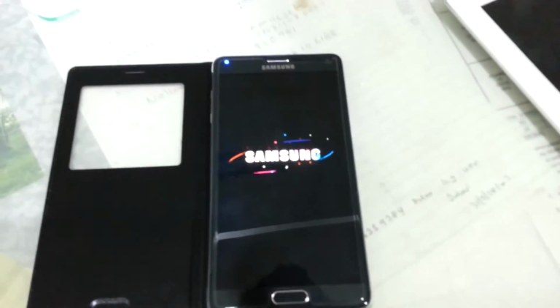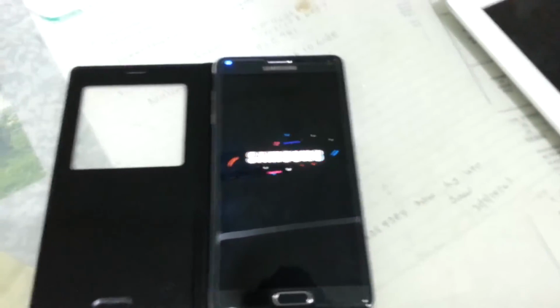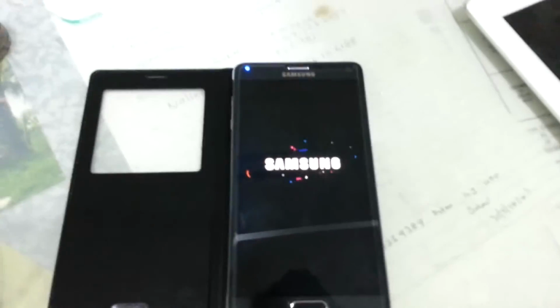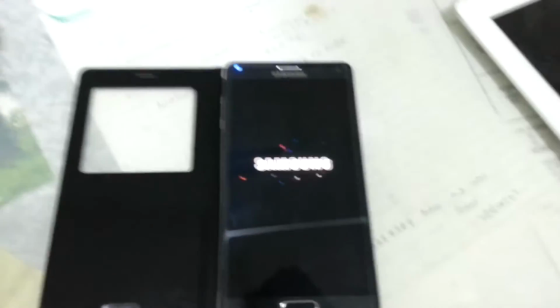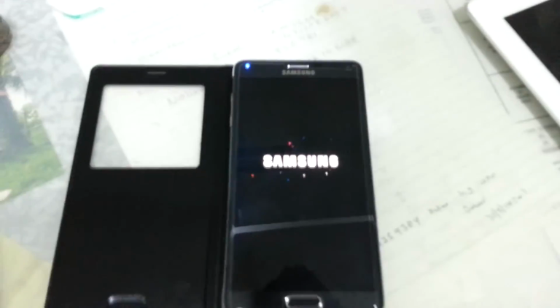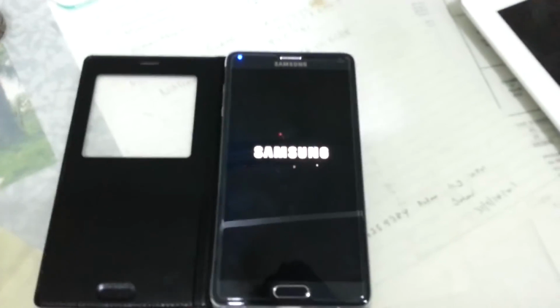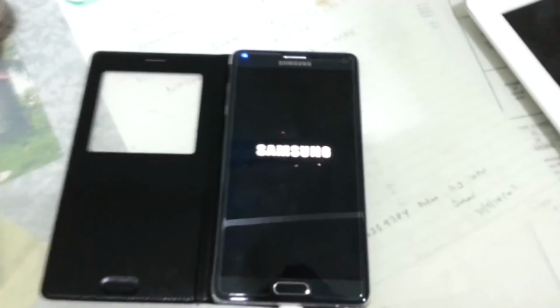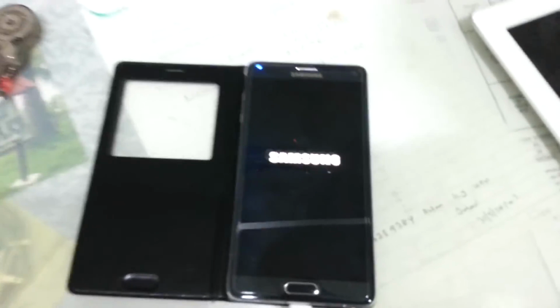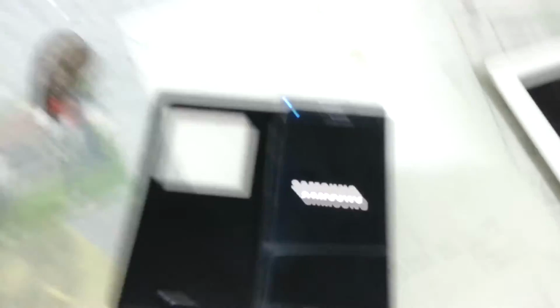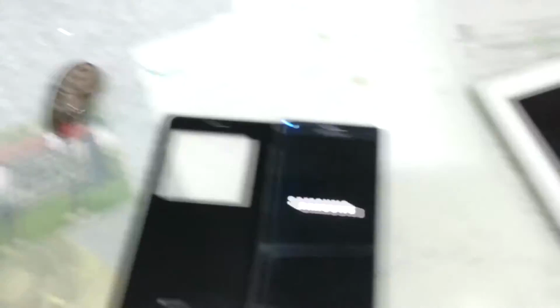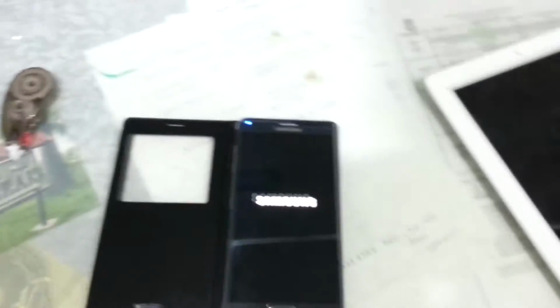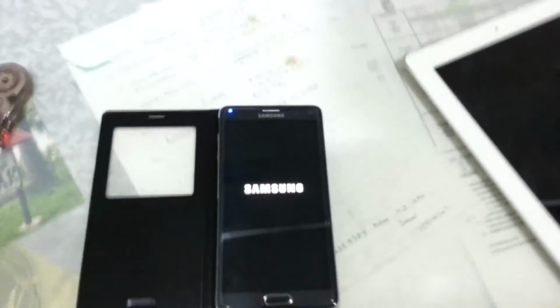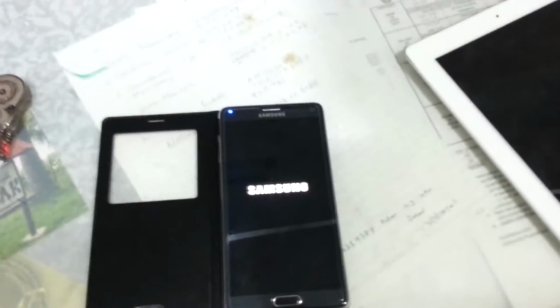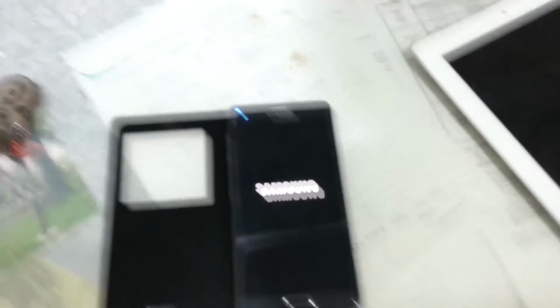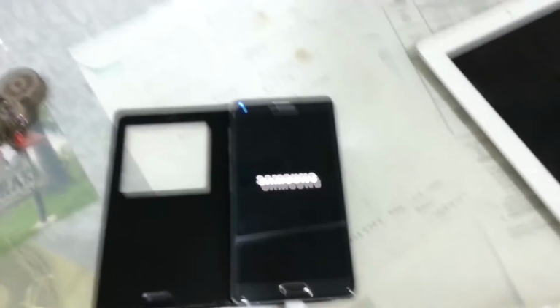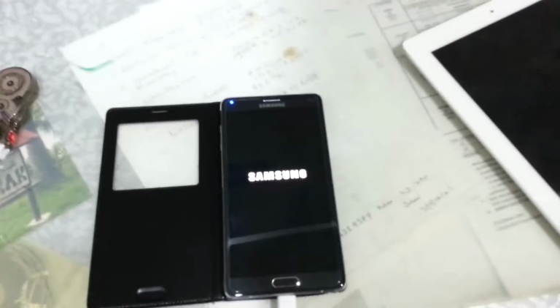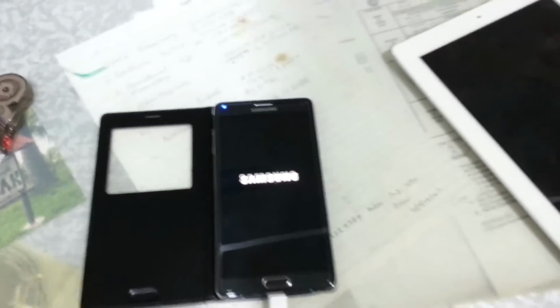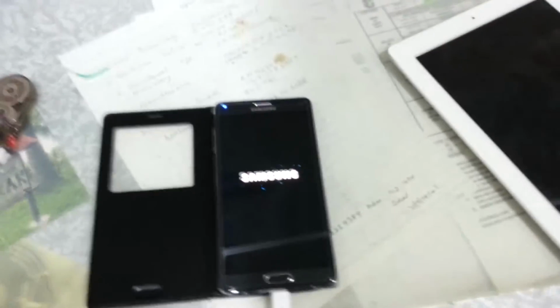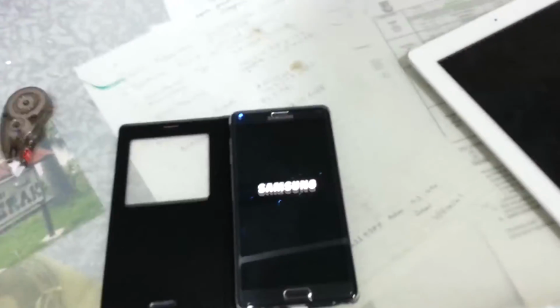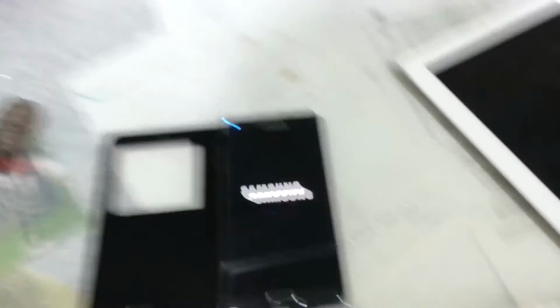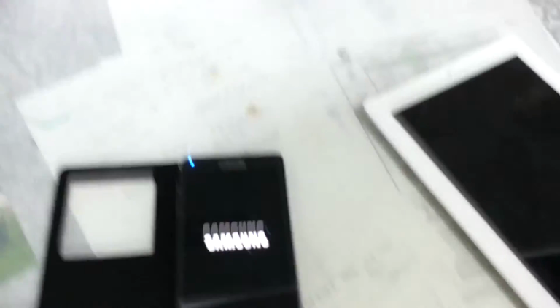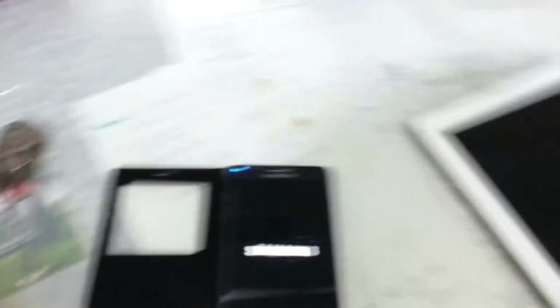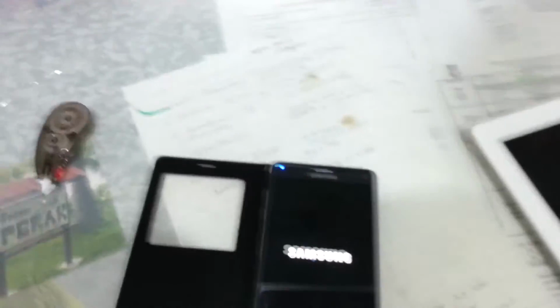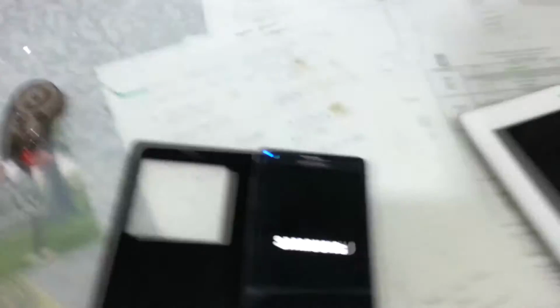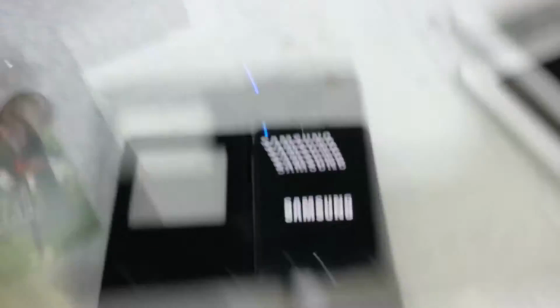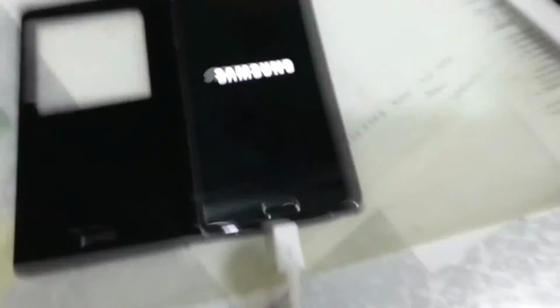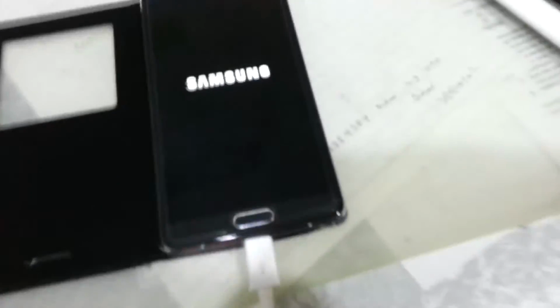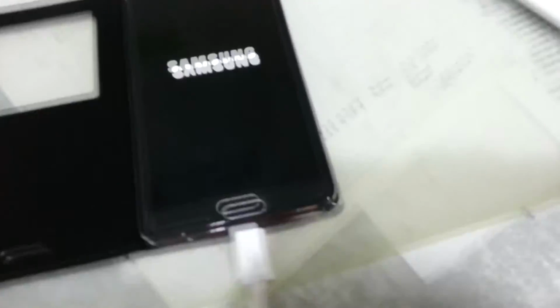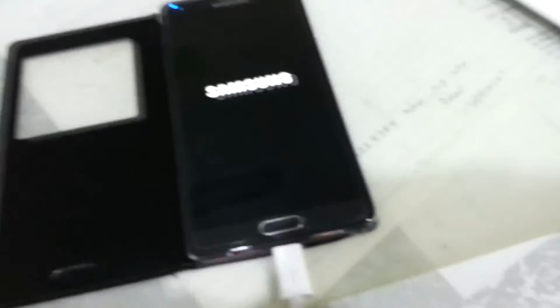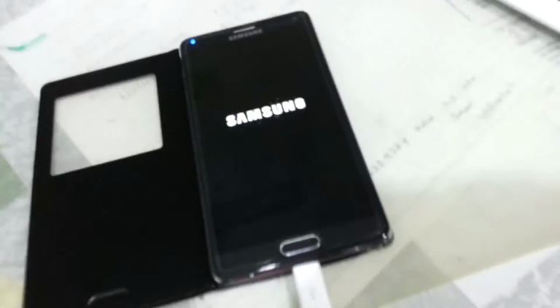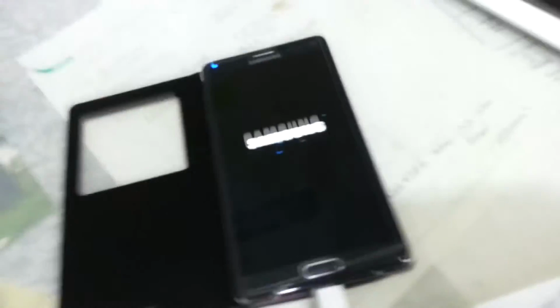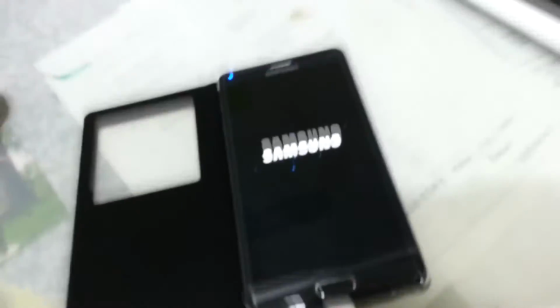And here you are — Android 5.1.1 on your Samsung Galaxy Note 4.